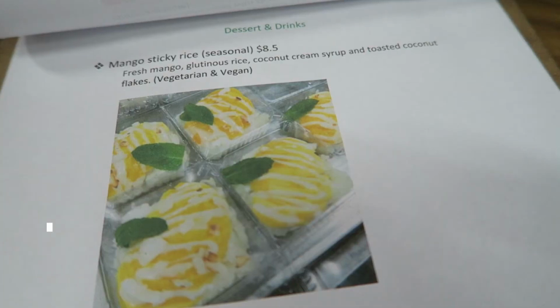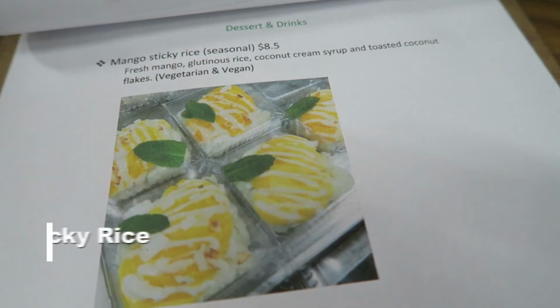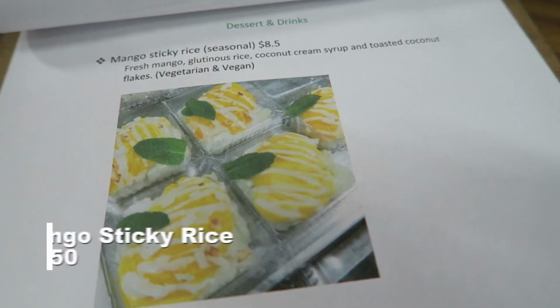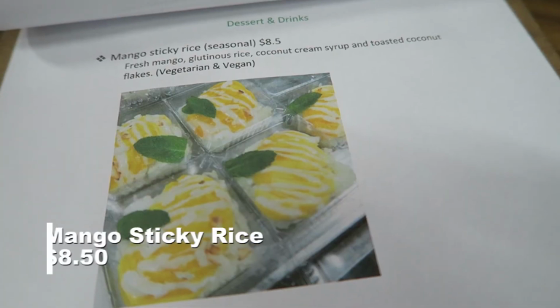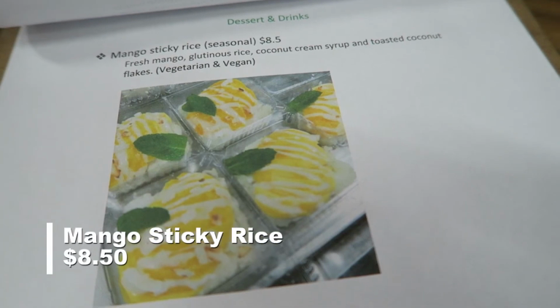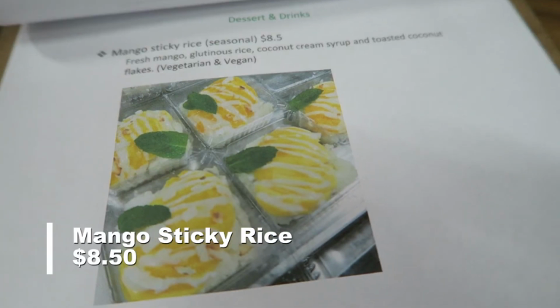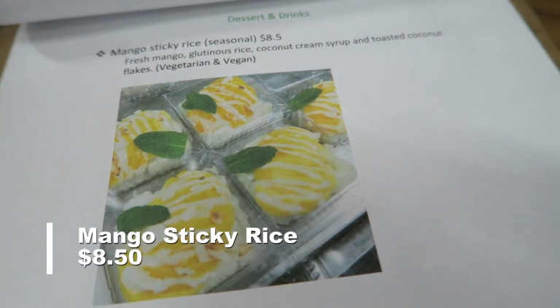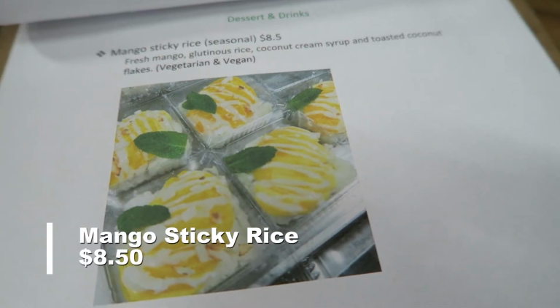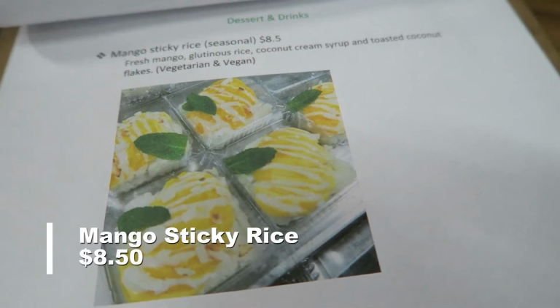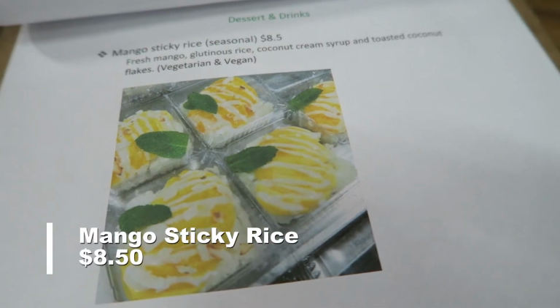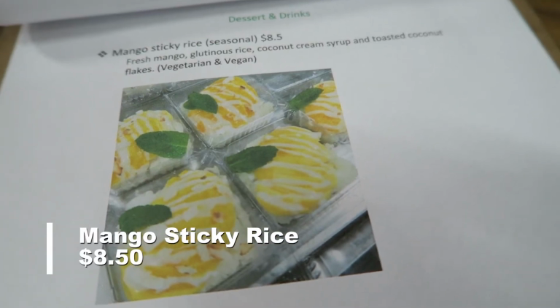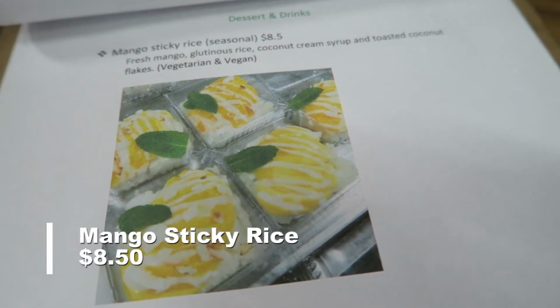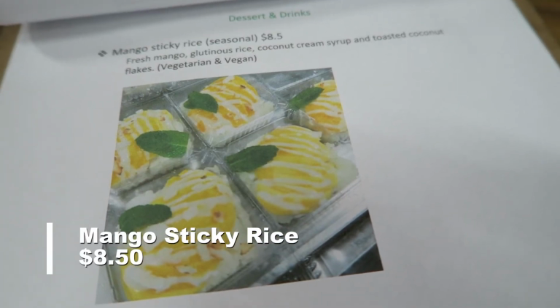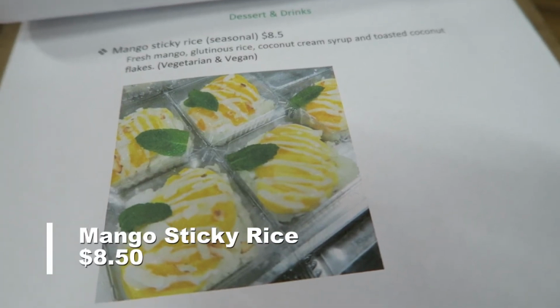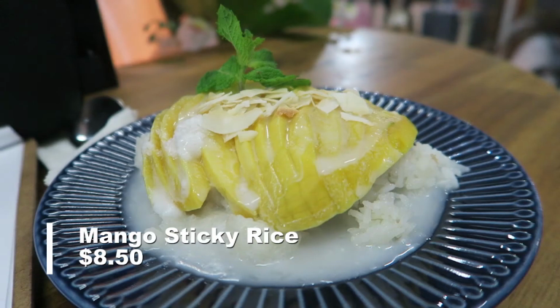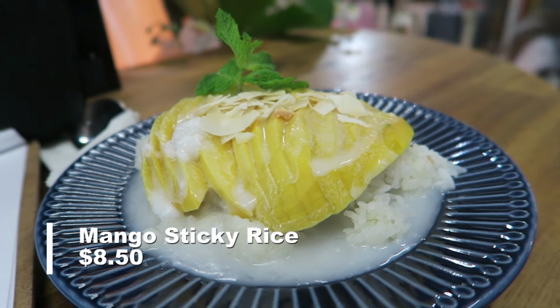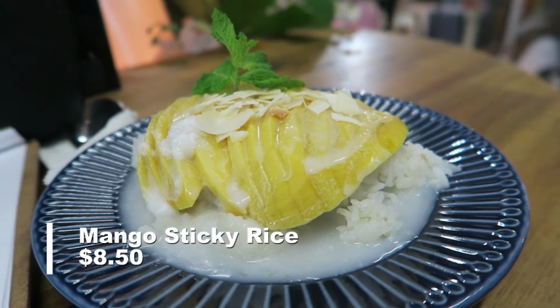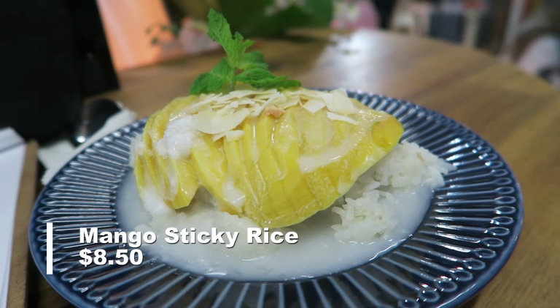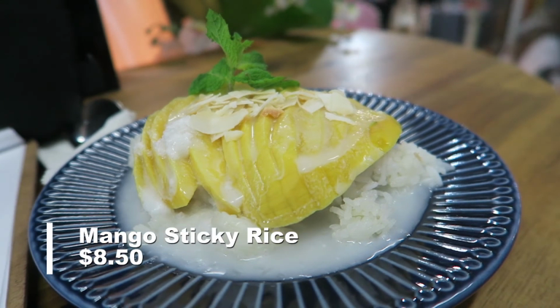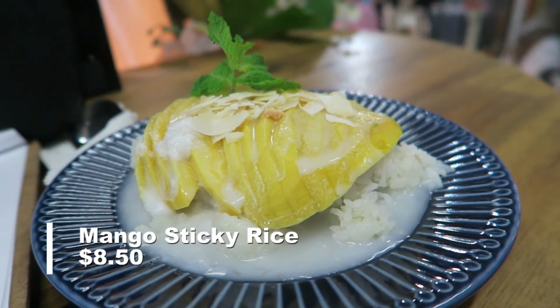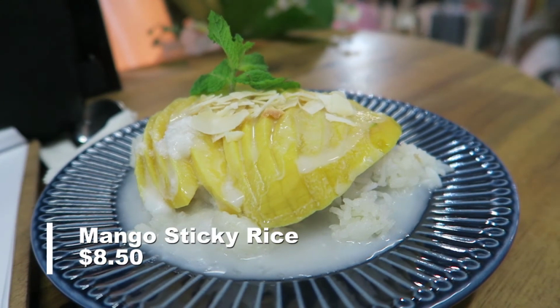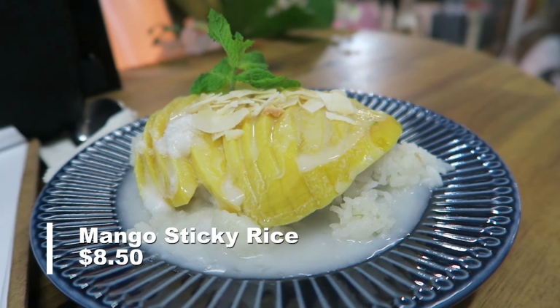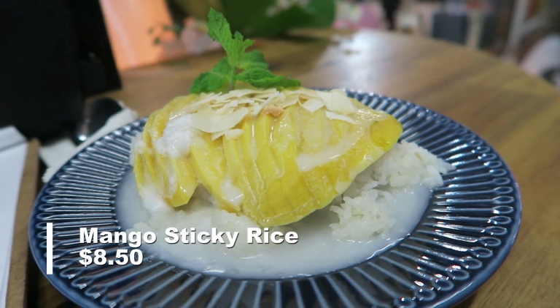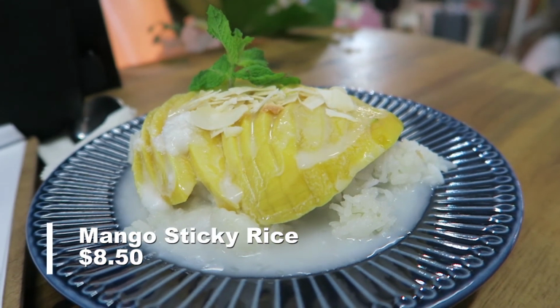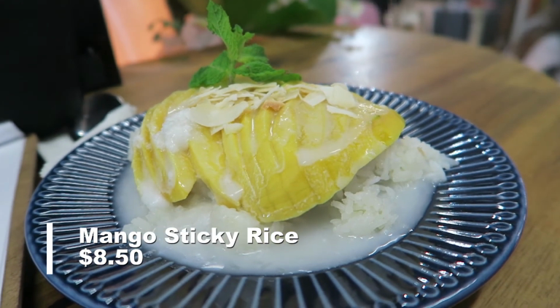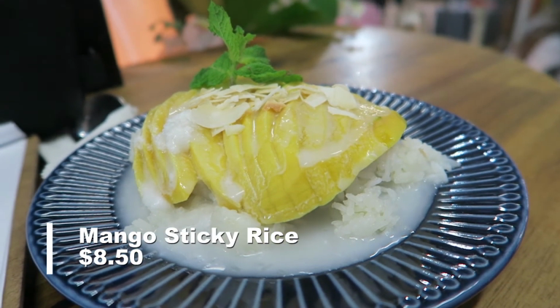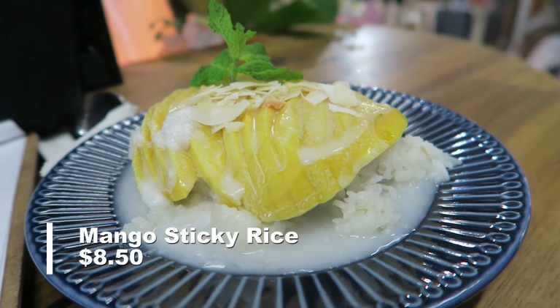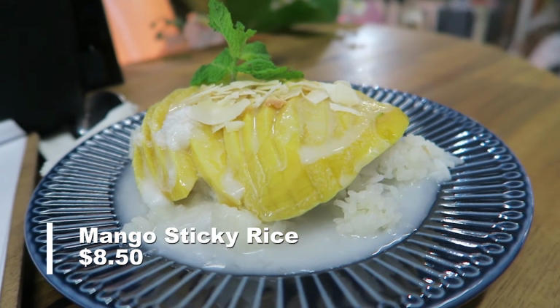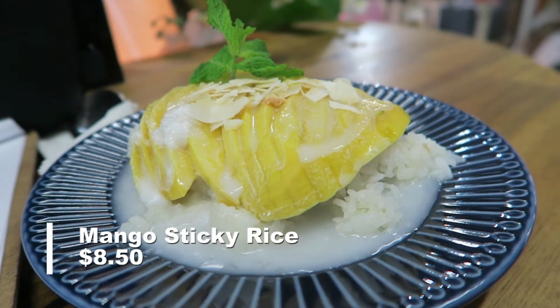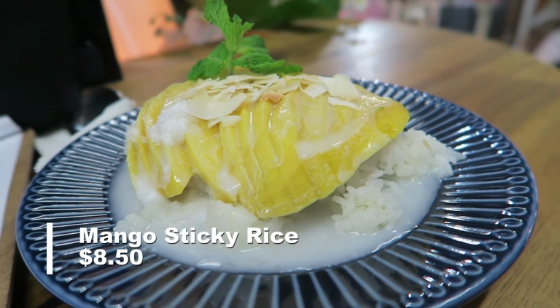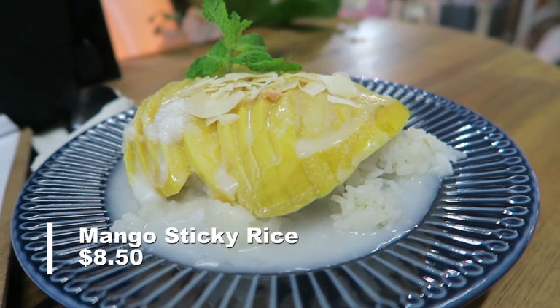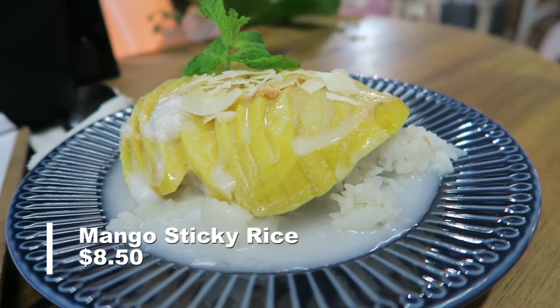Alright, next up I'm going to try the mango sticky rice. Yes, this is more of a Thai dish, but the Cambodians can do this too. So let's give this a shot.